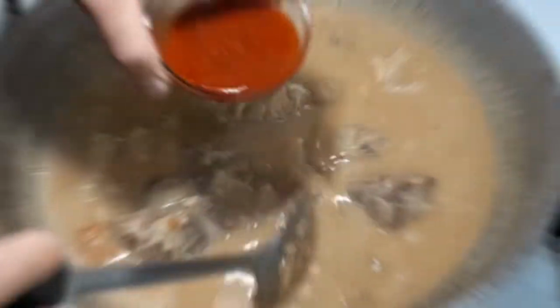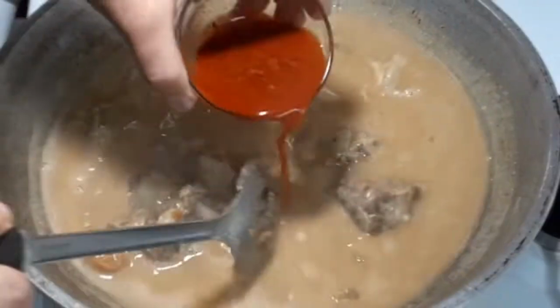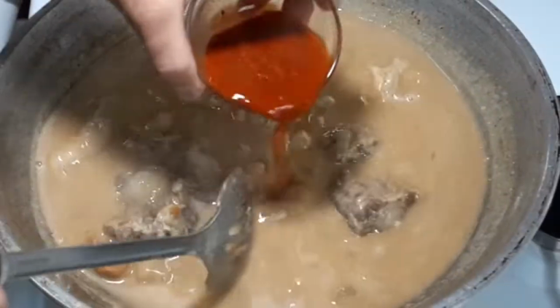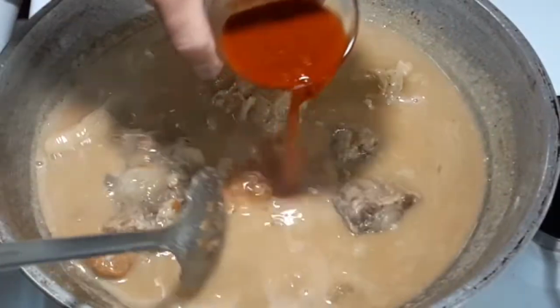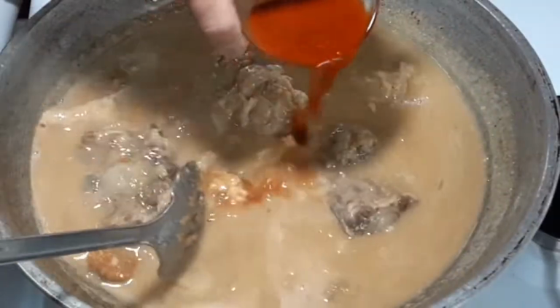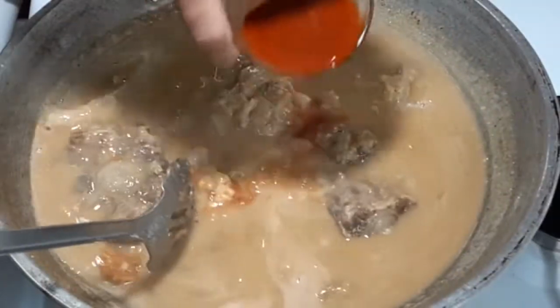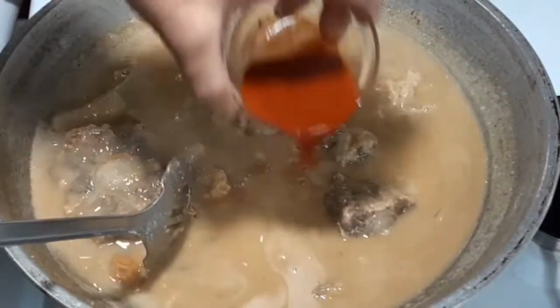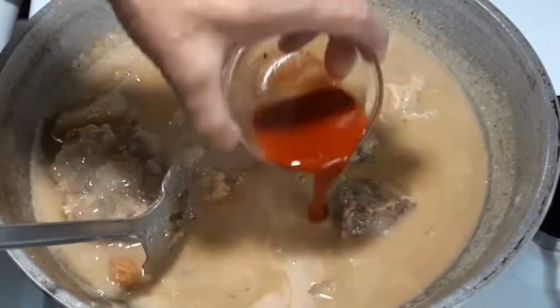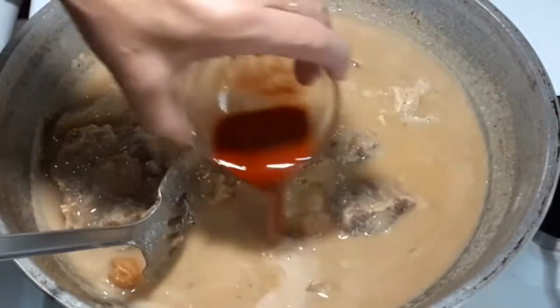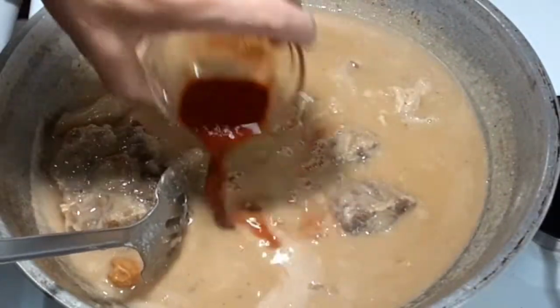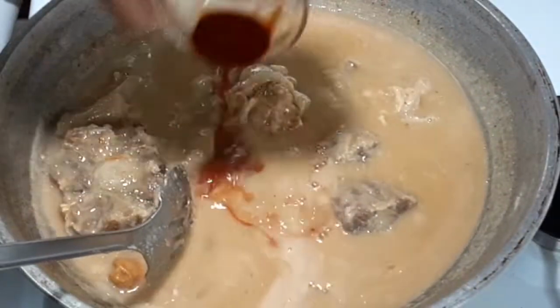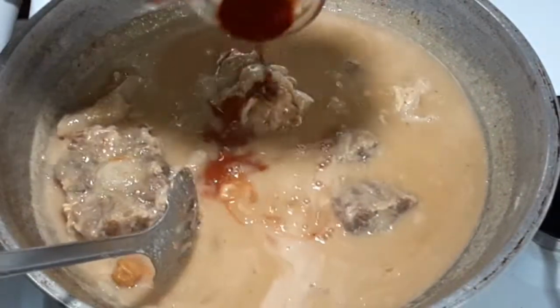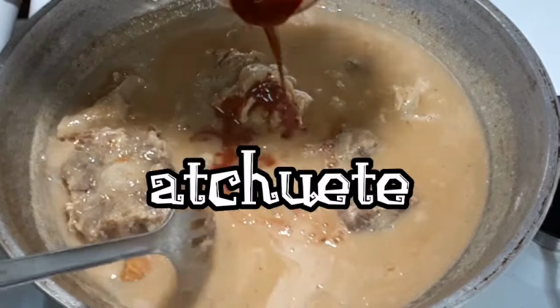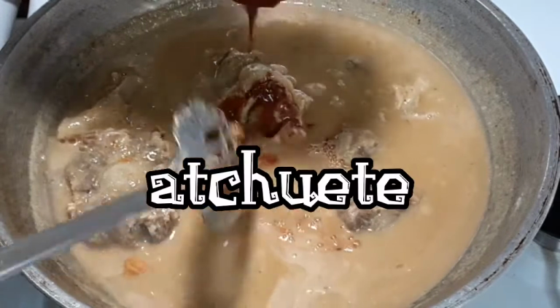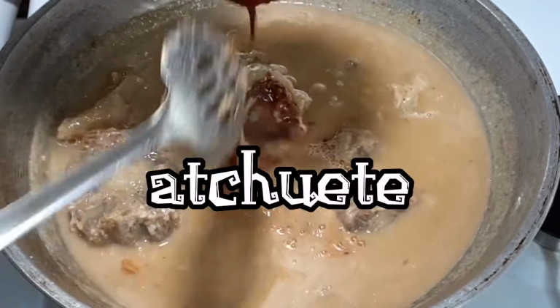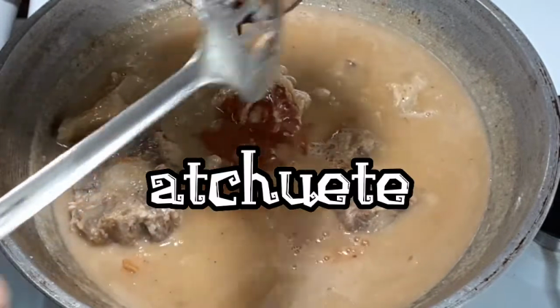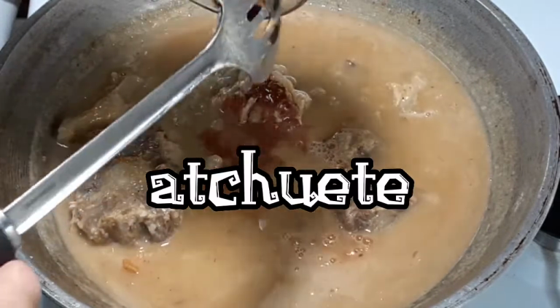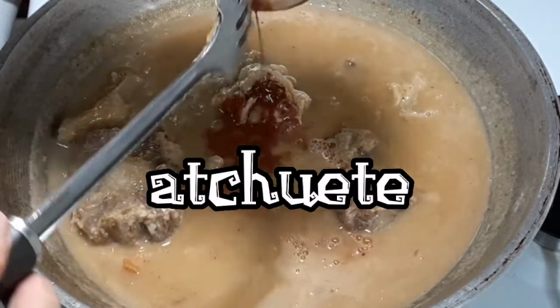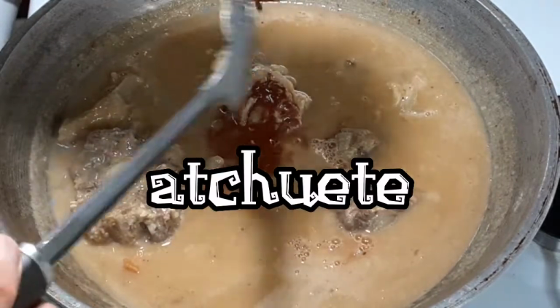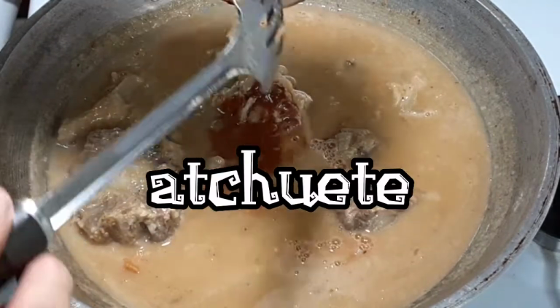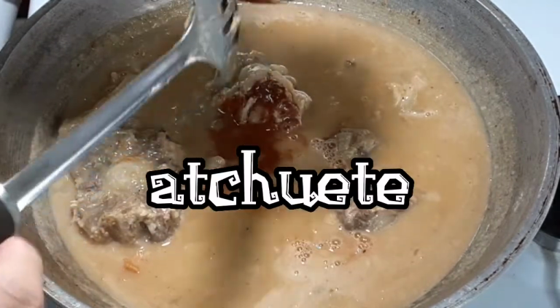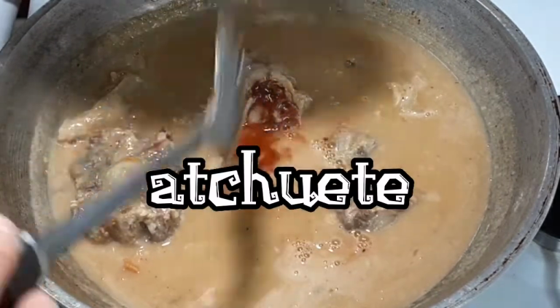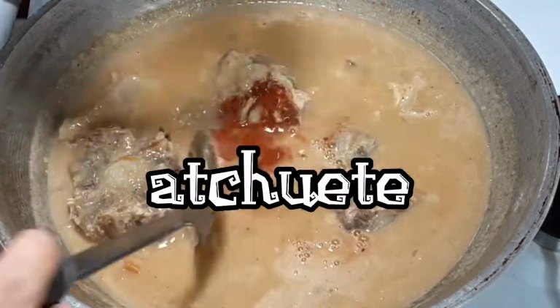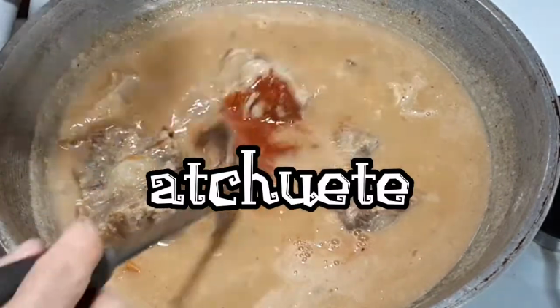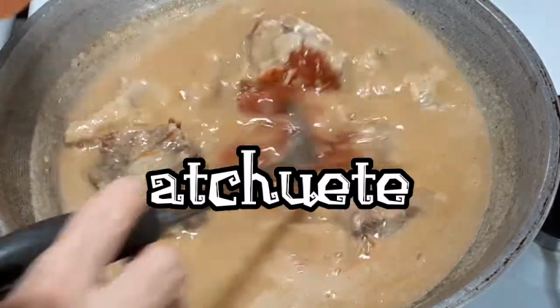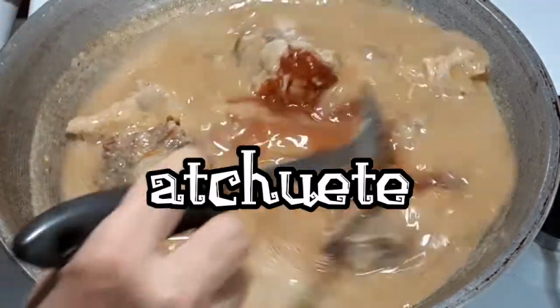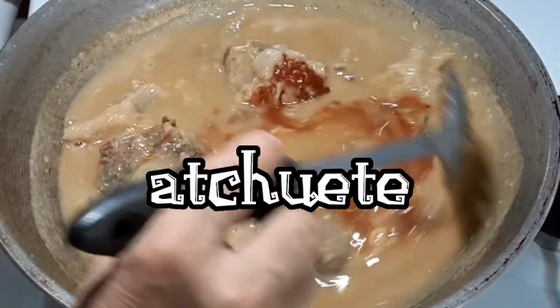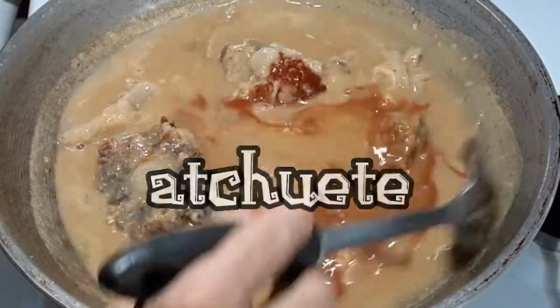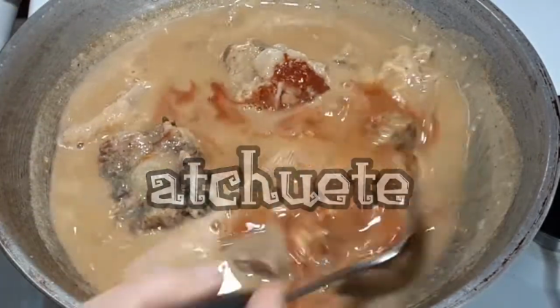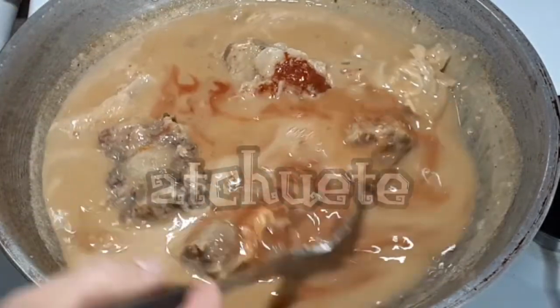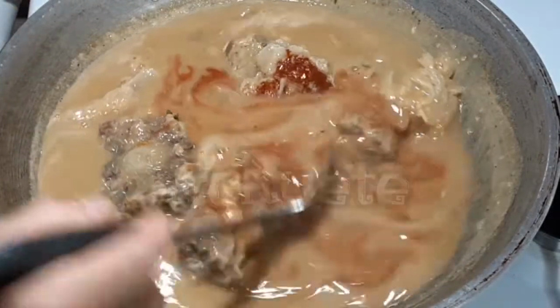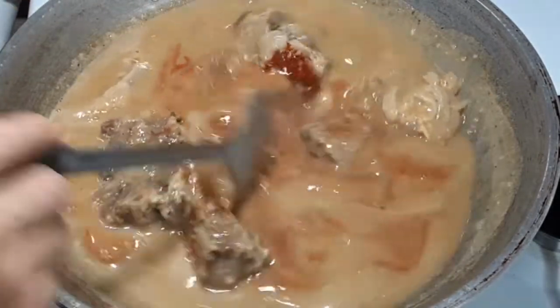For a nice color, I need to add achuete. Achuete also gives flavor.